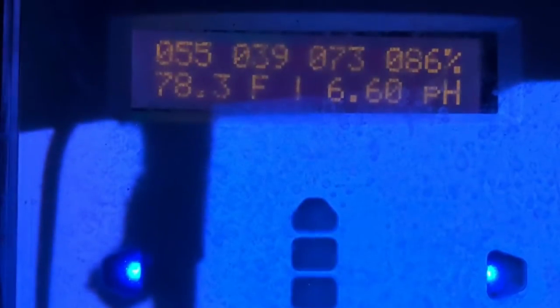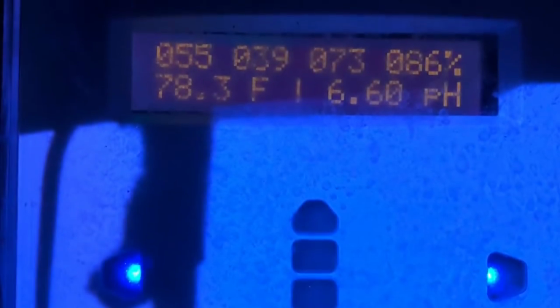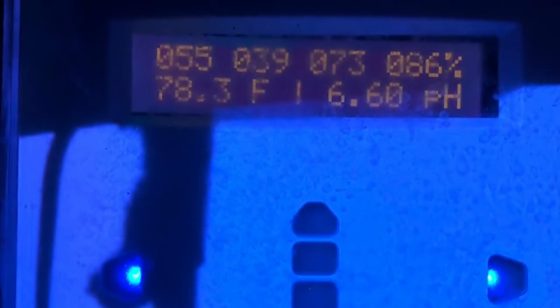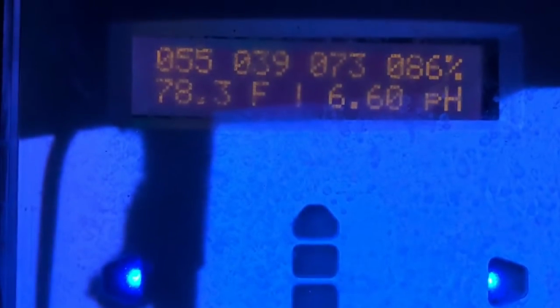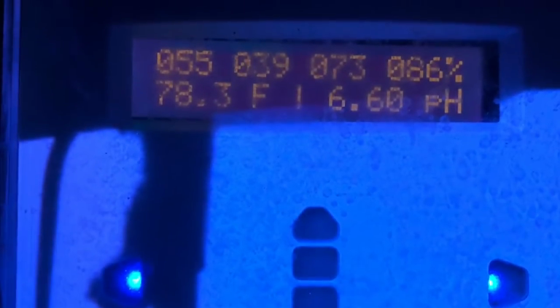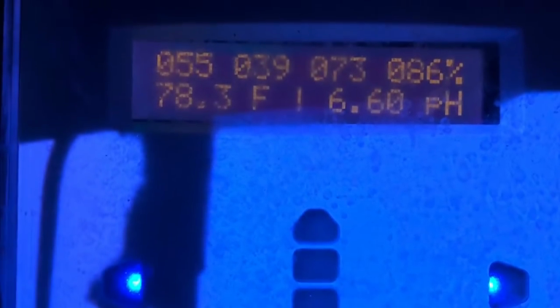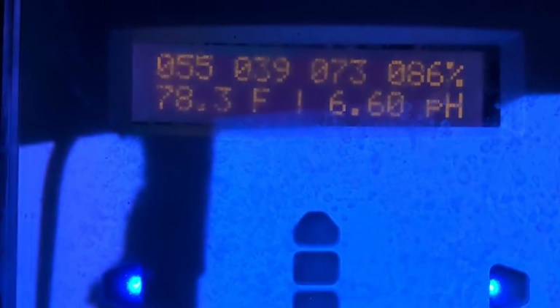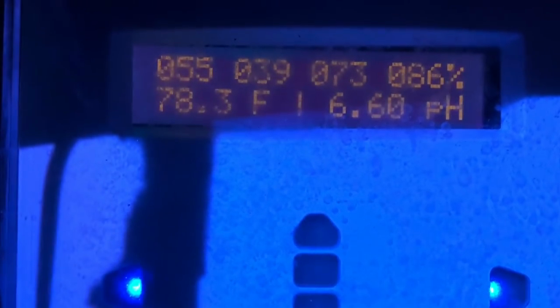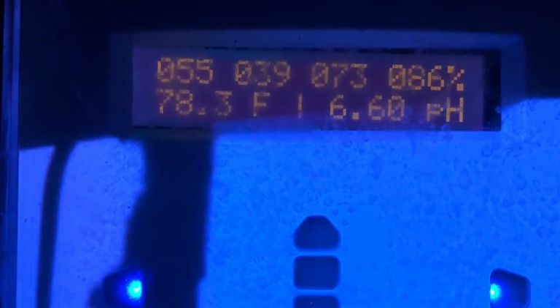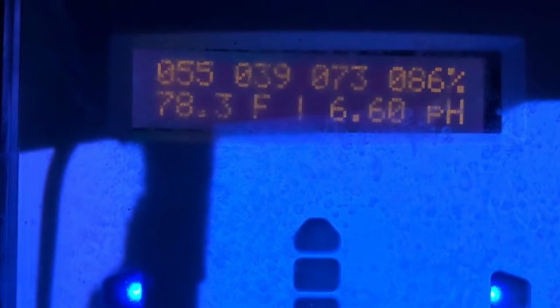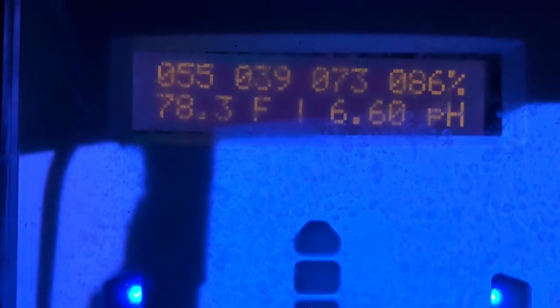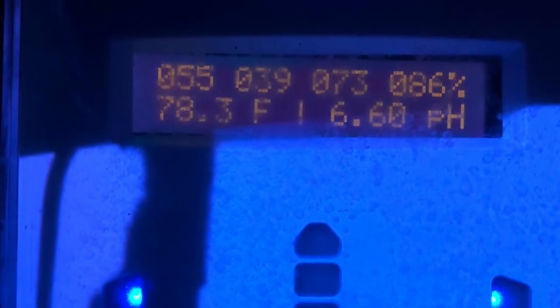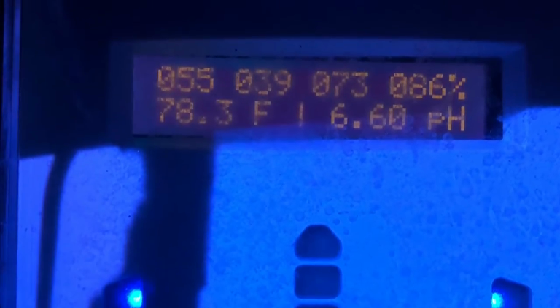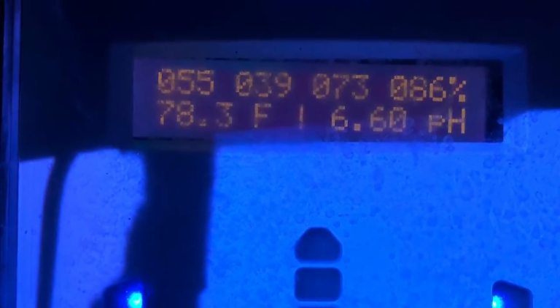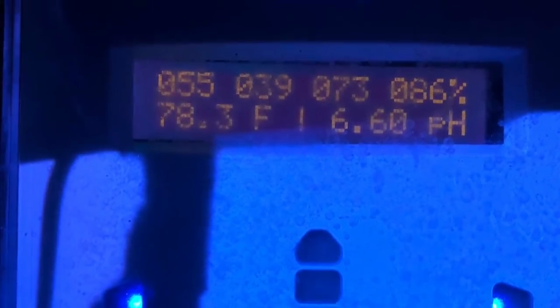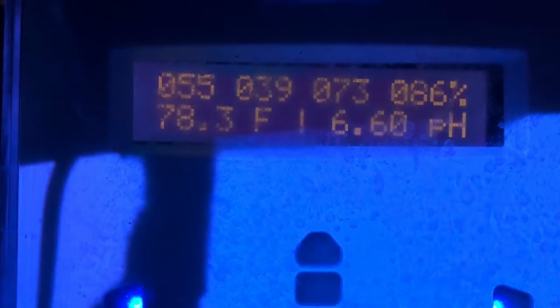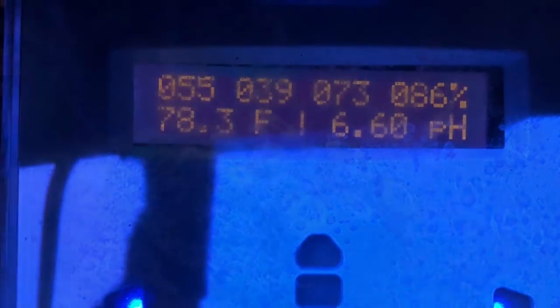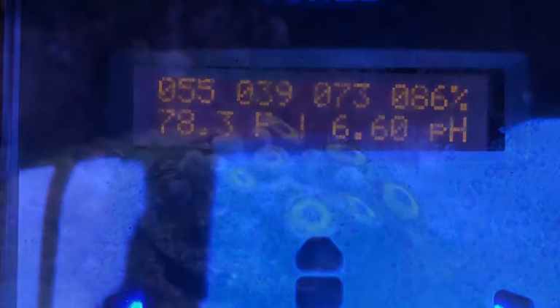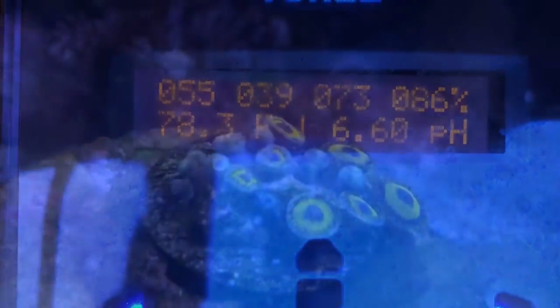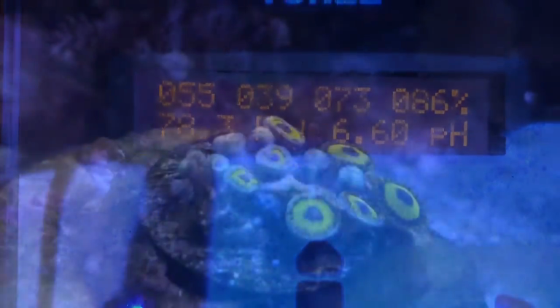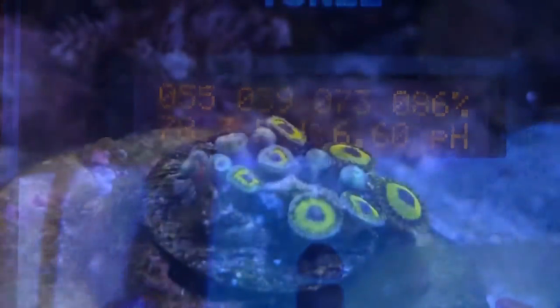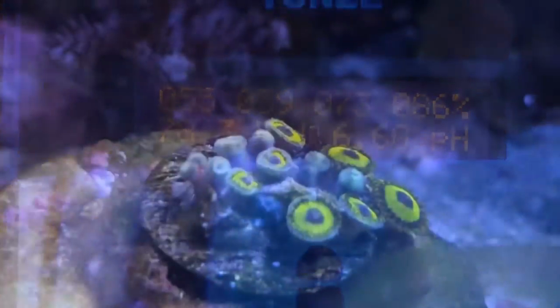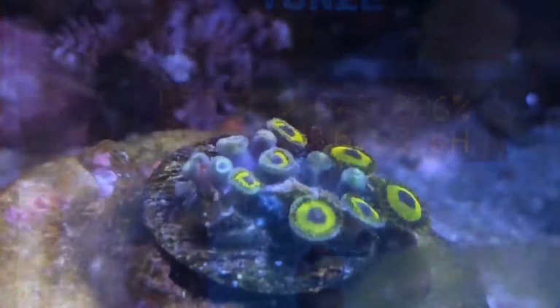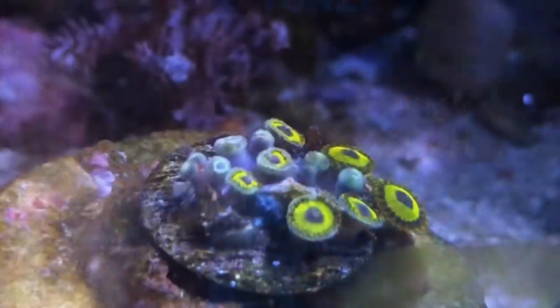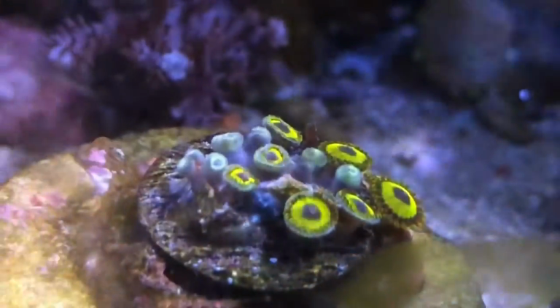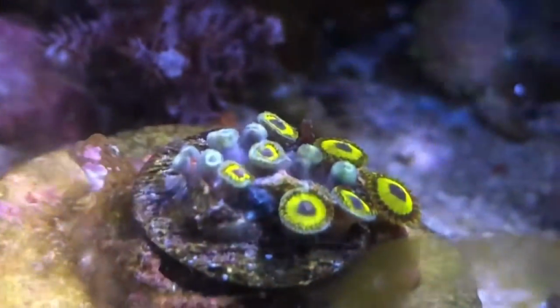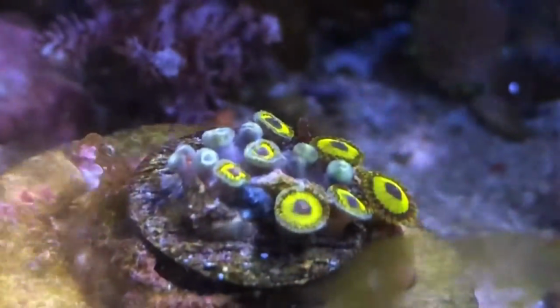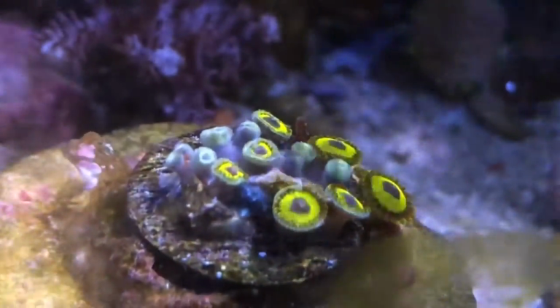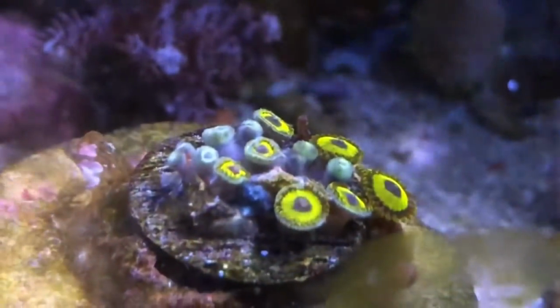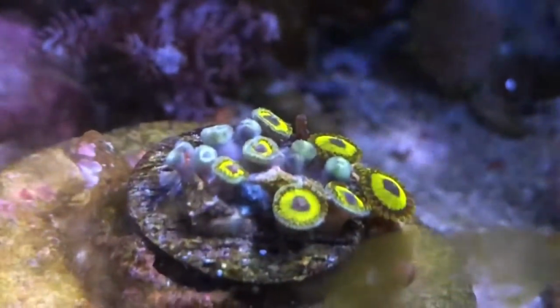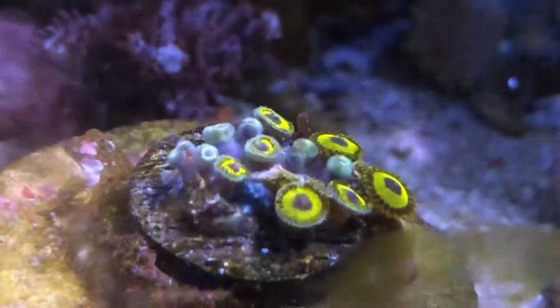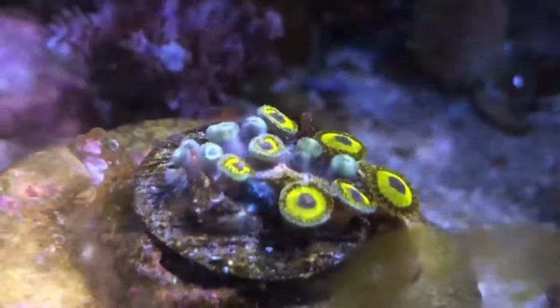Checking in on the temperature of the sump and the calcium reactor pH.